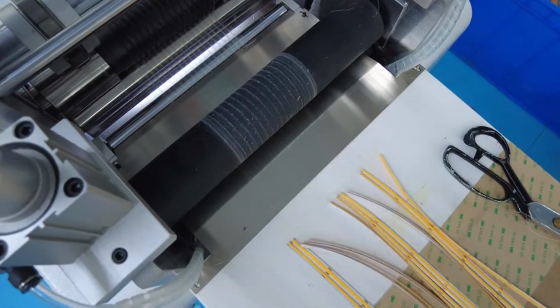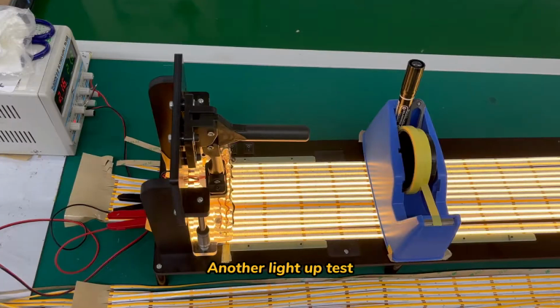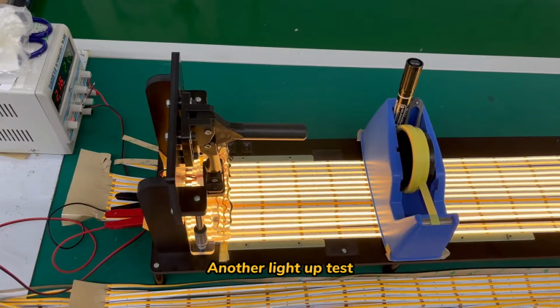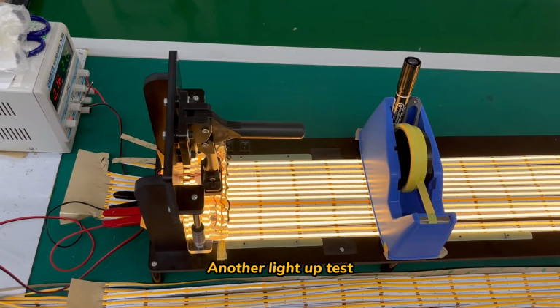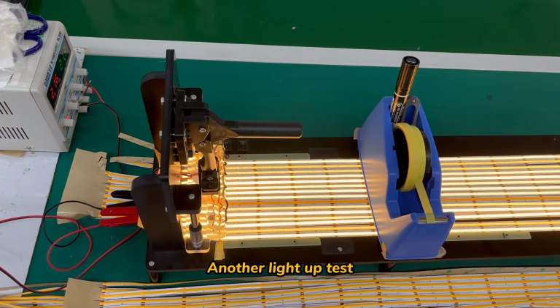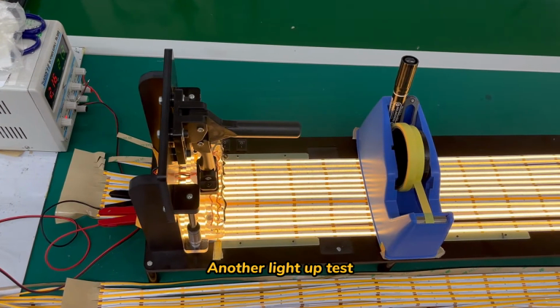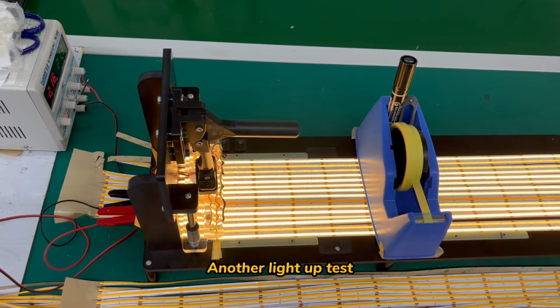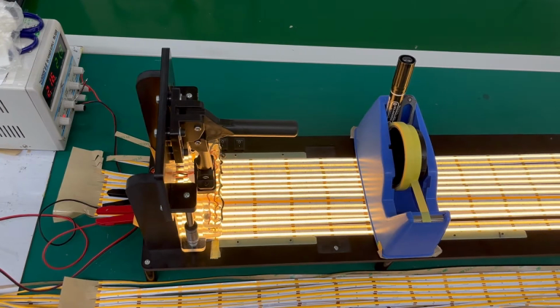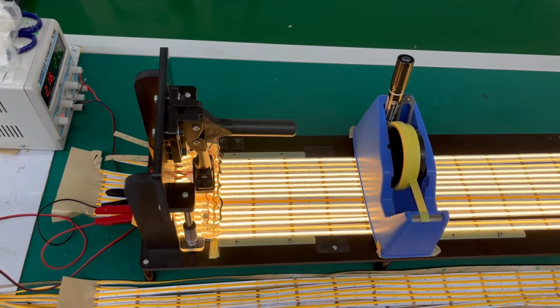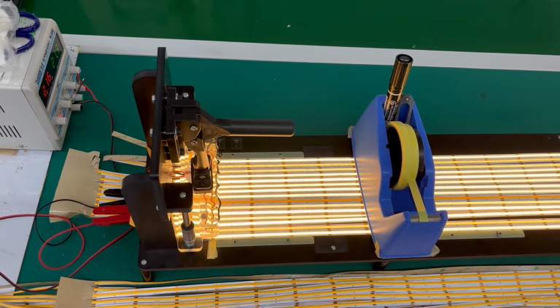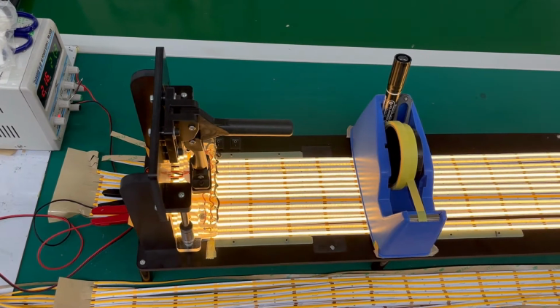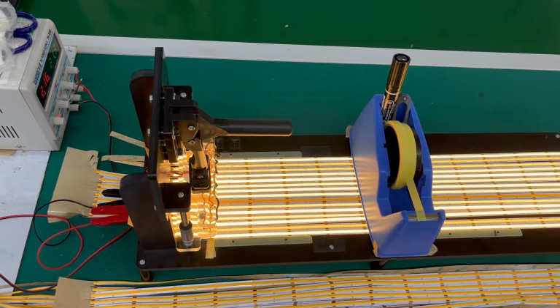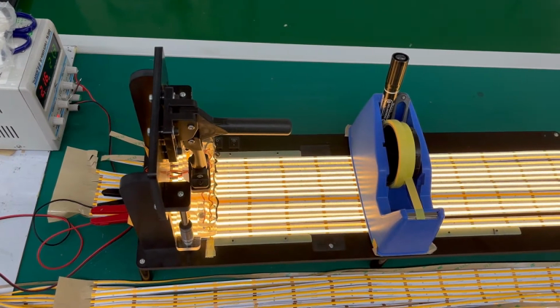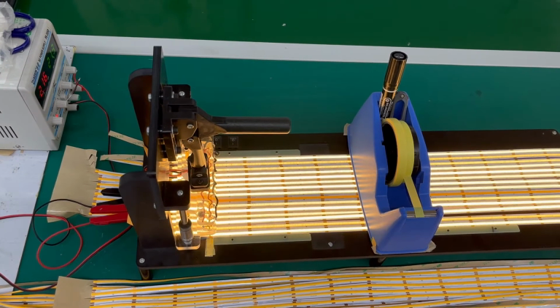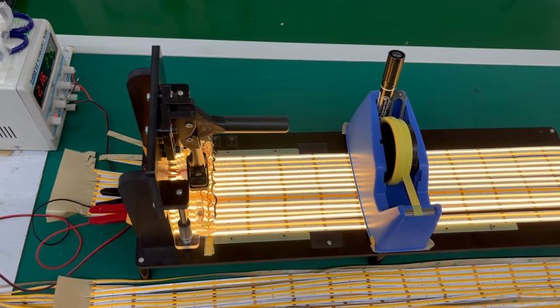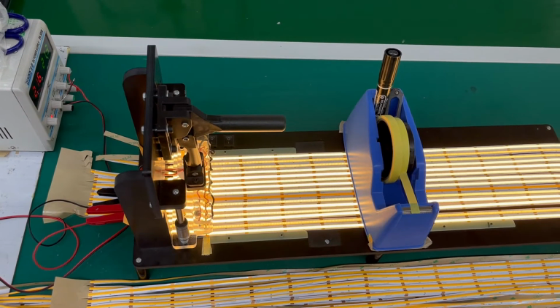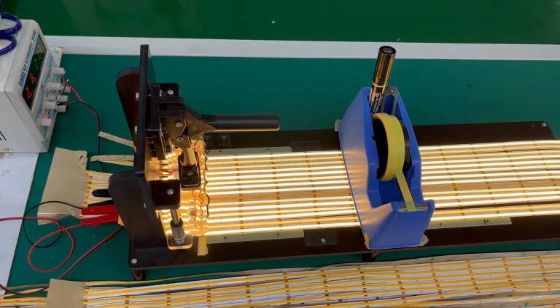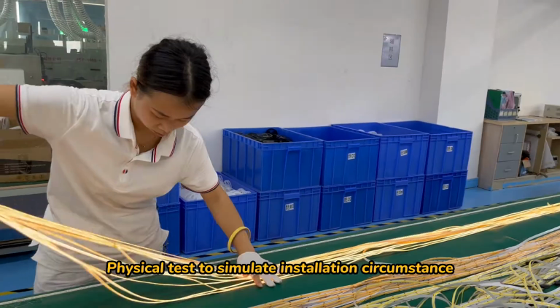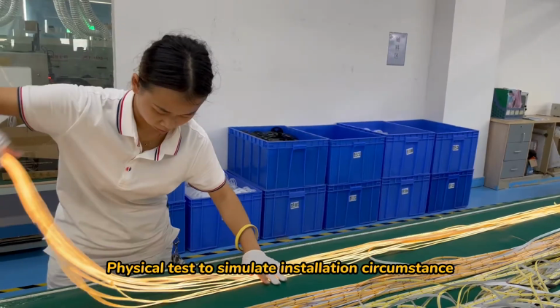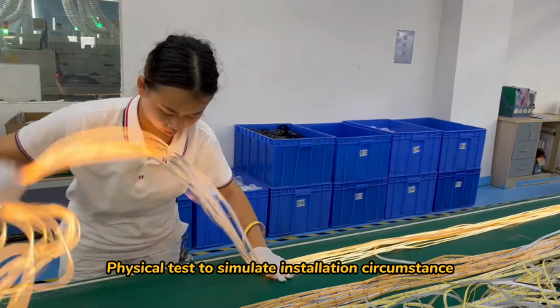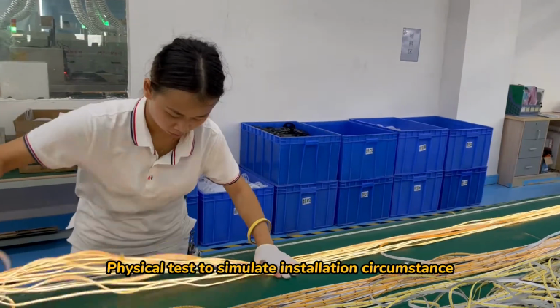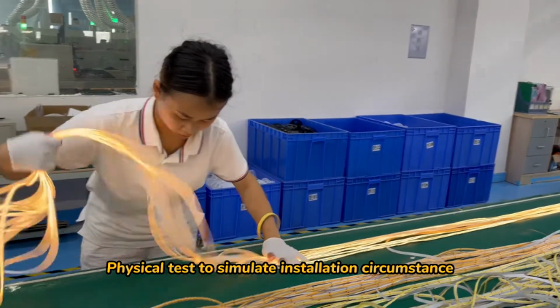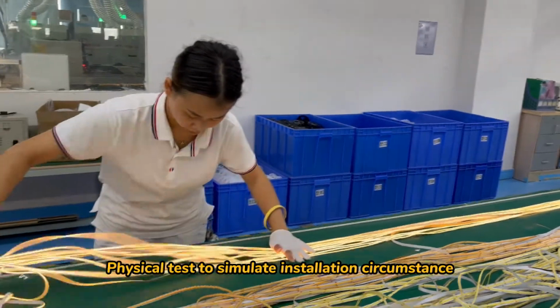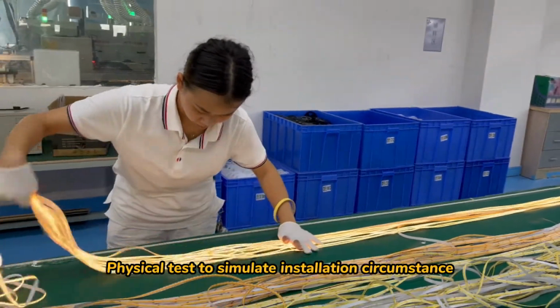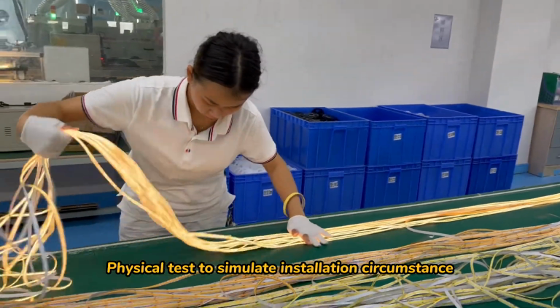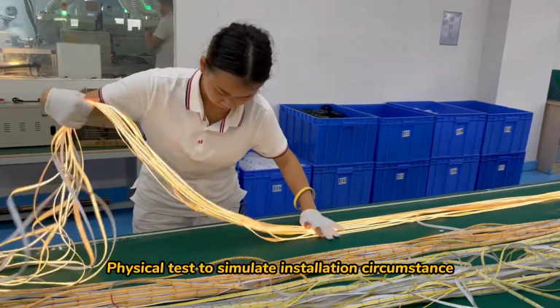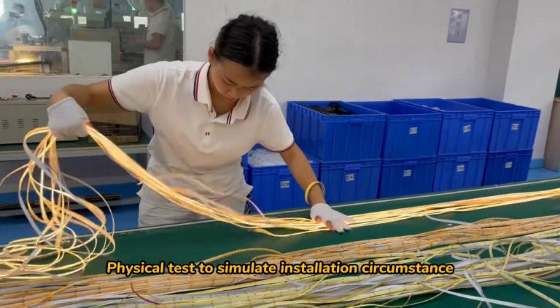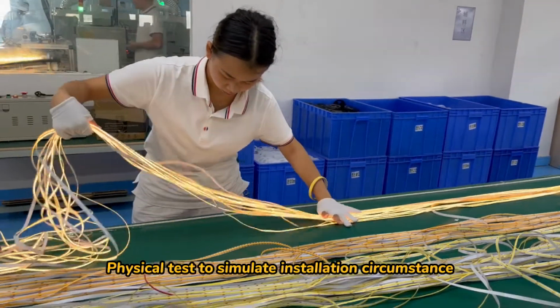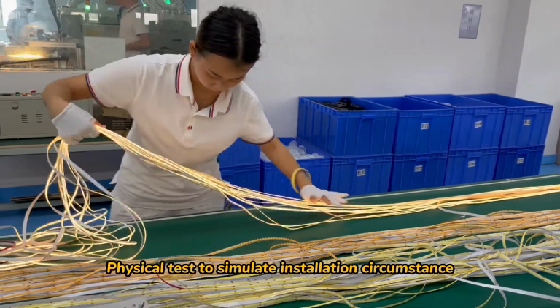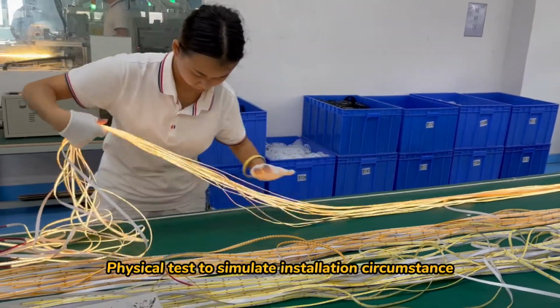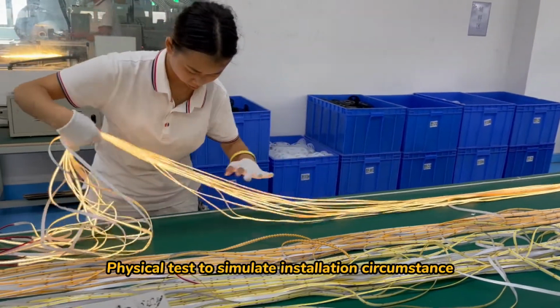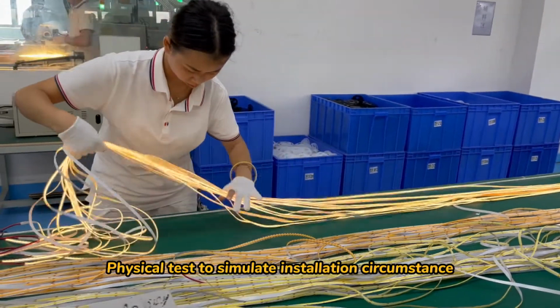Another light up test. Physical test to simulate installation circumstances, using a free gun lens.